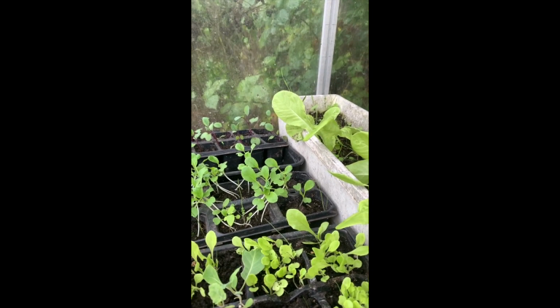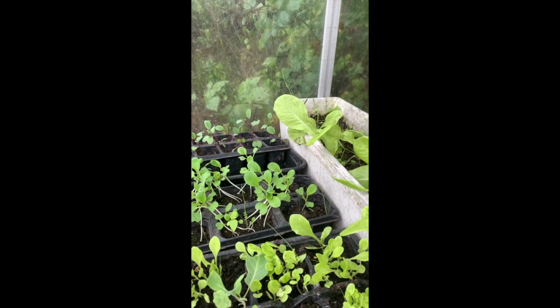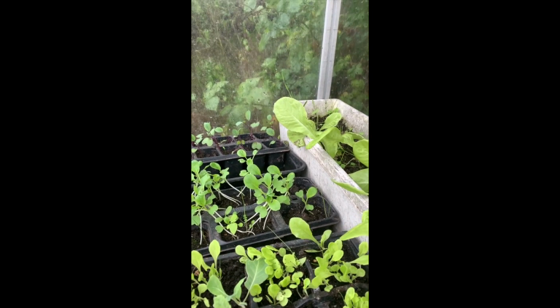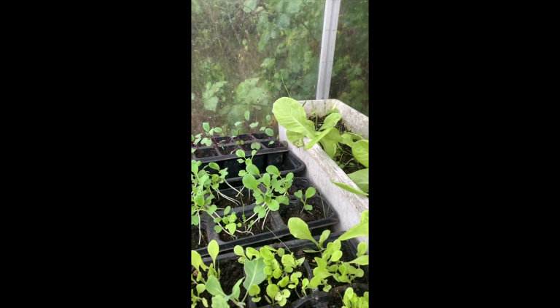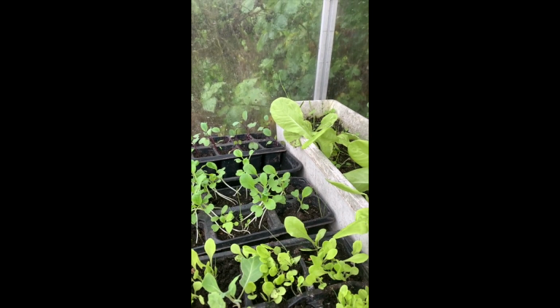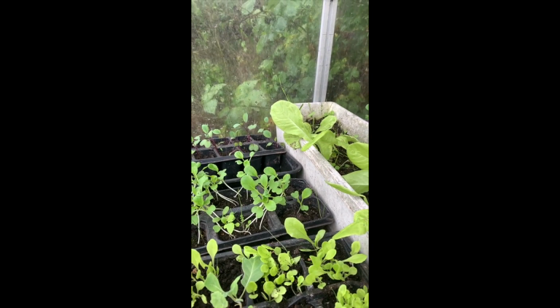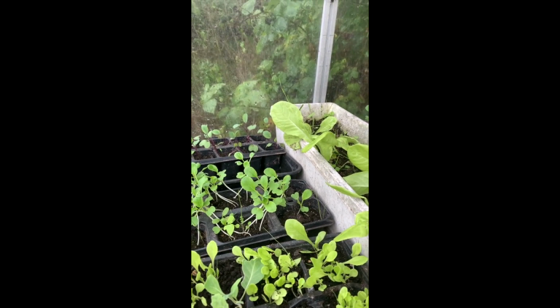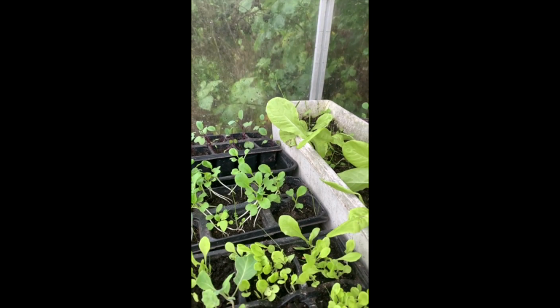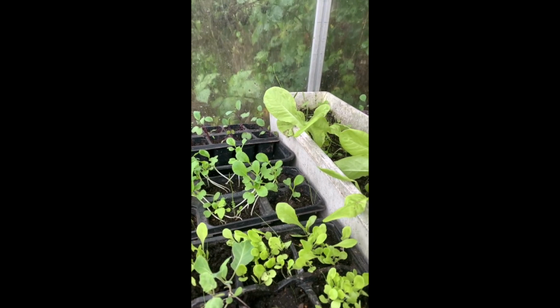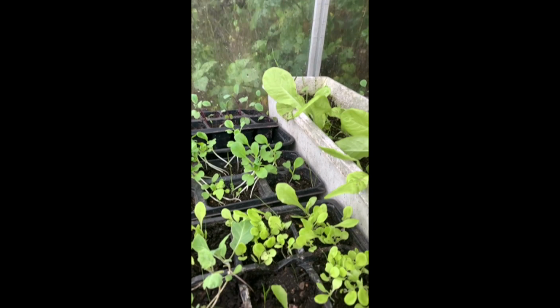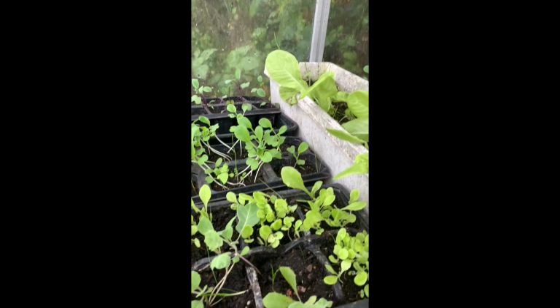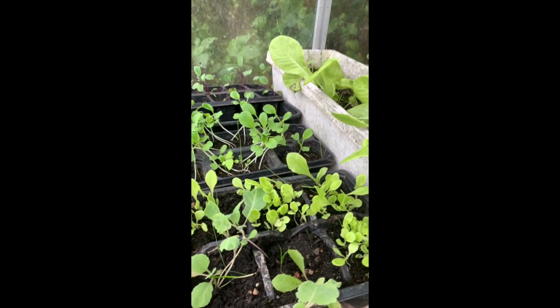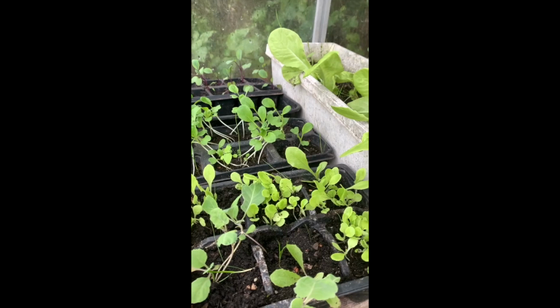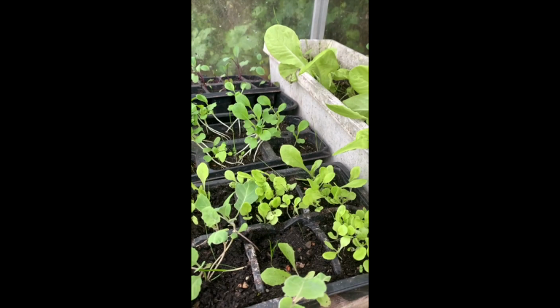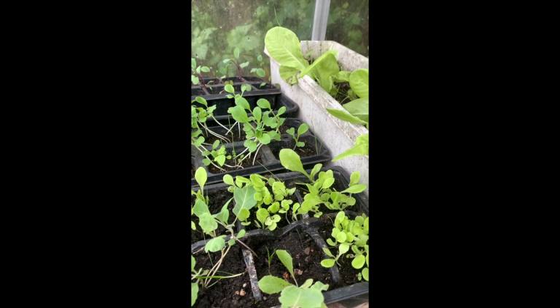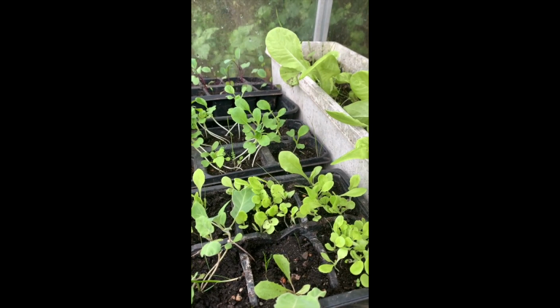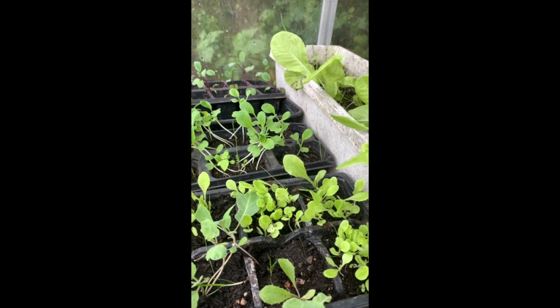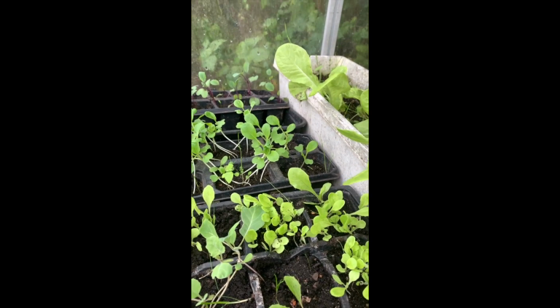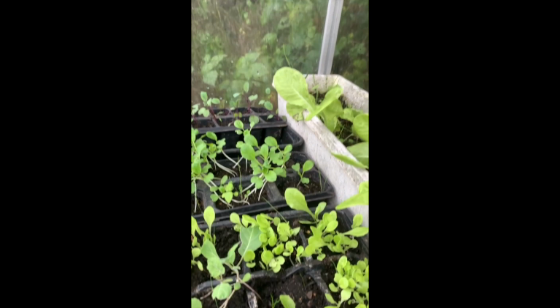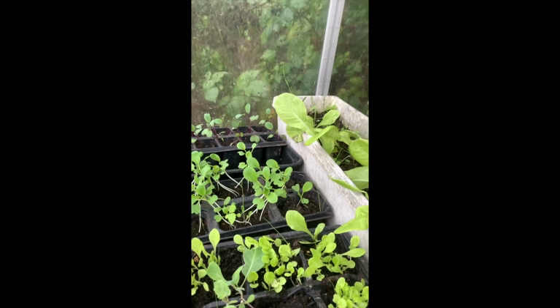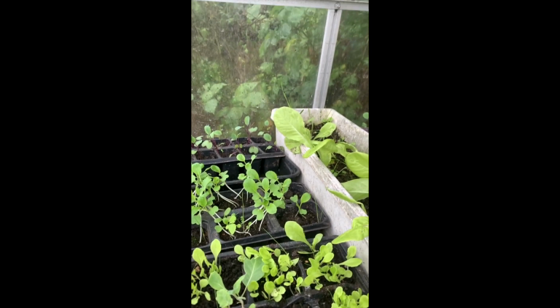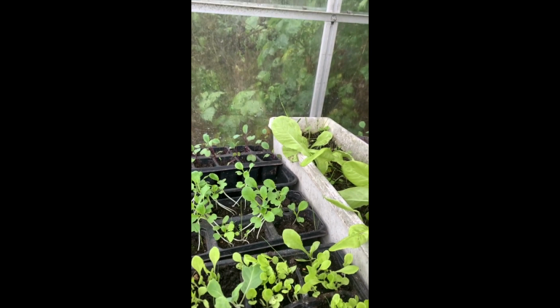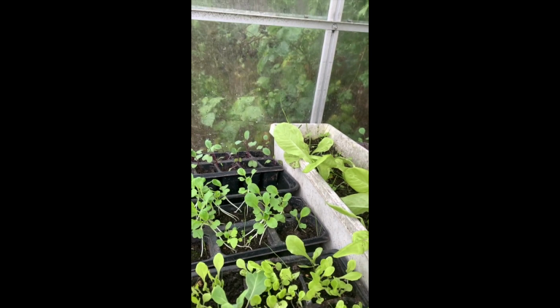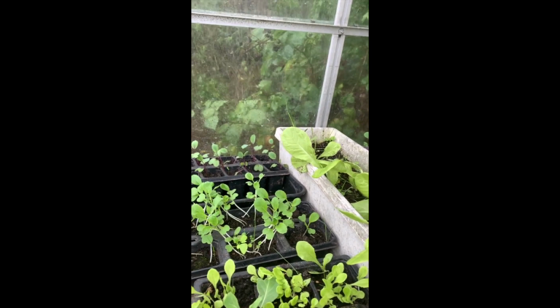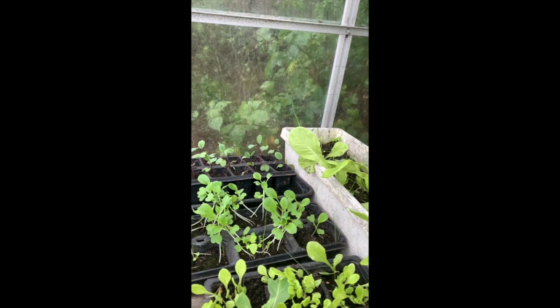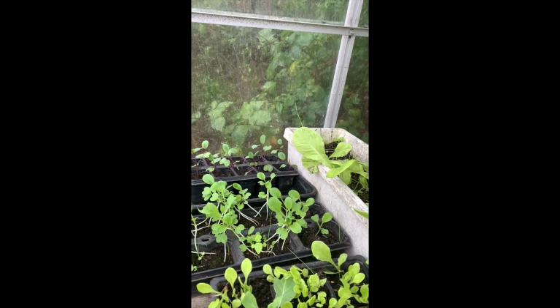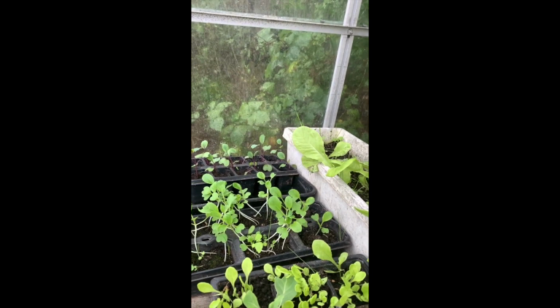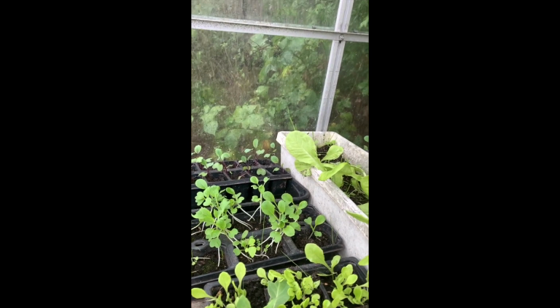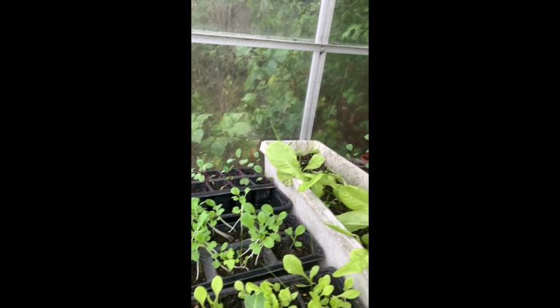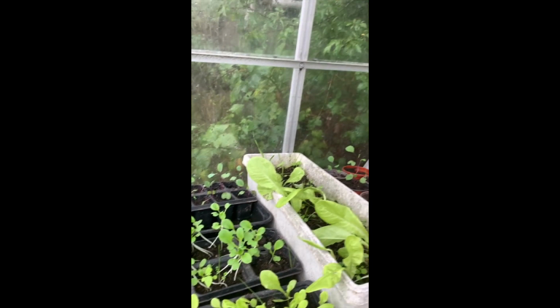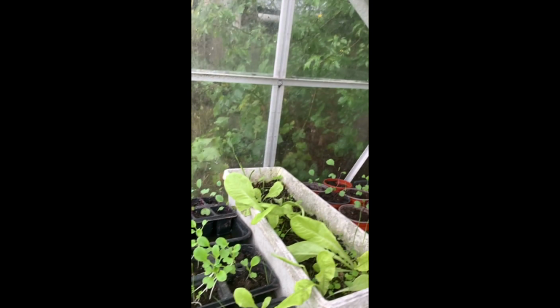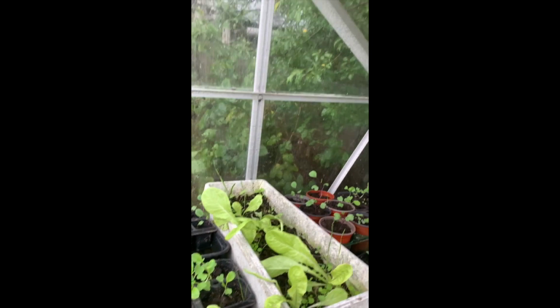I'm taking shelter in the greenhouse because it's raining quite hard out there.